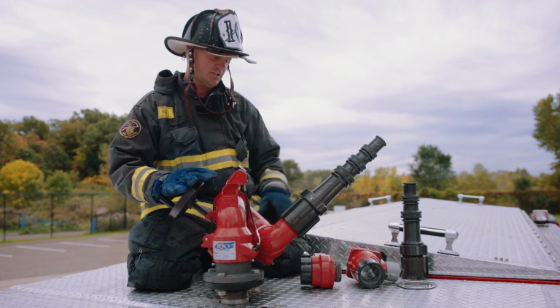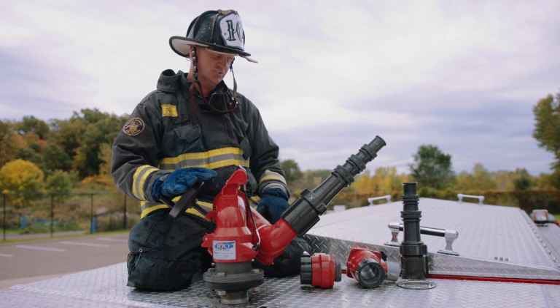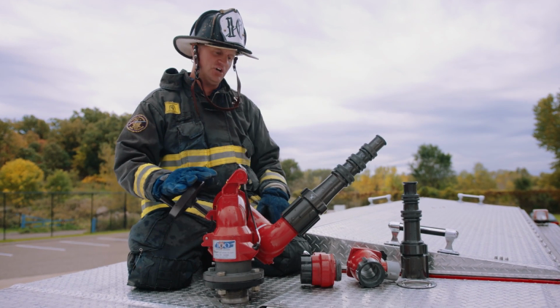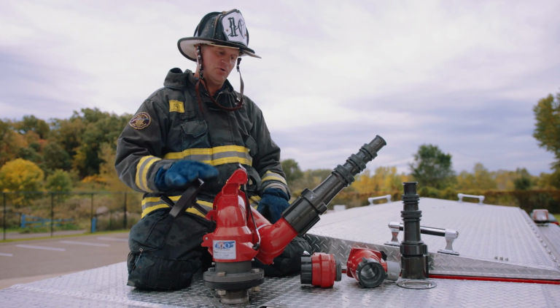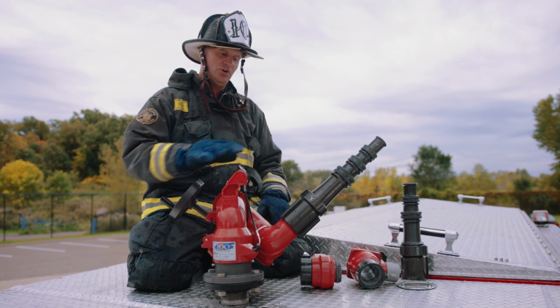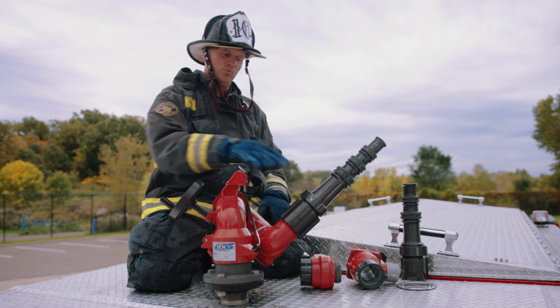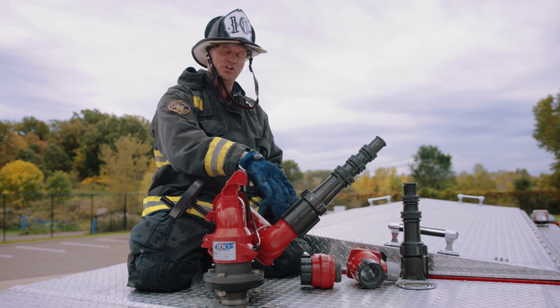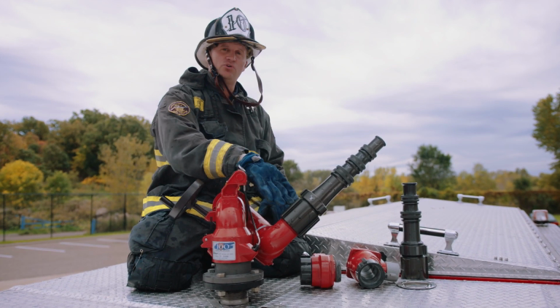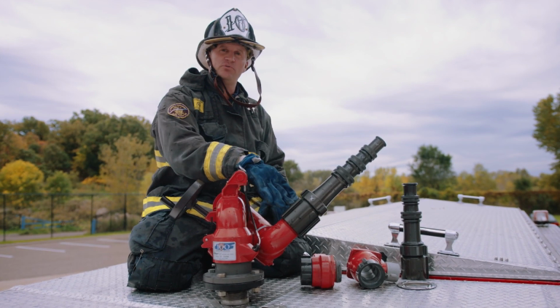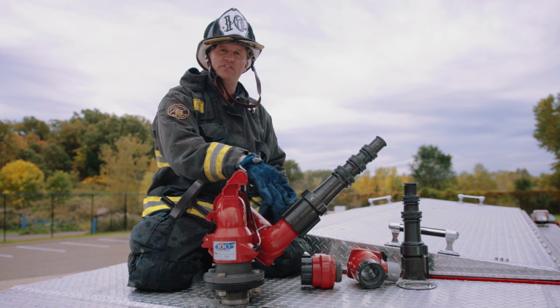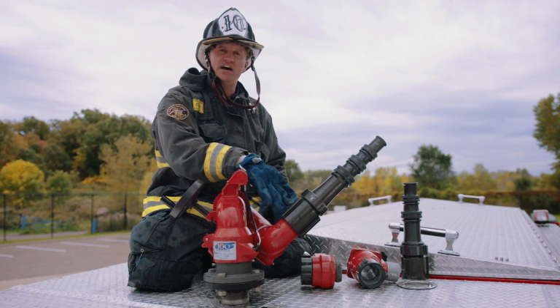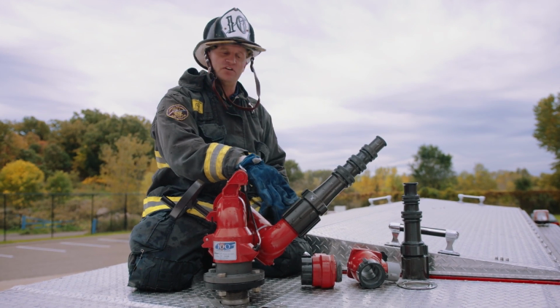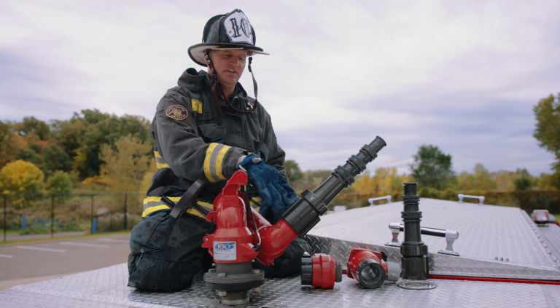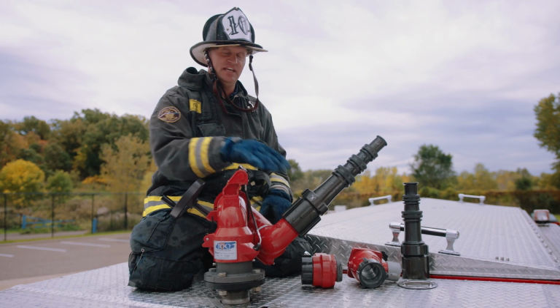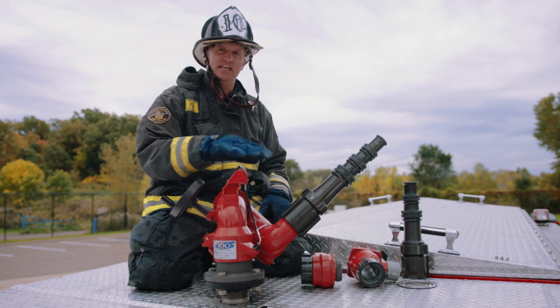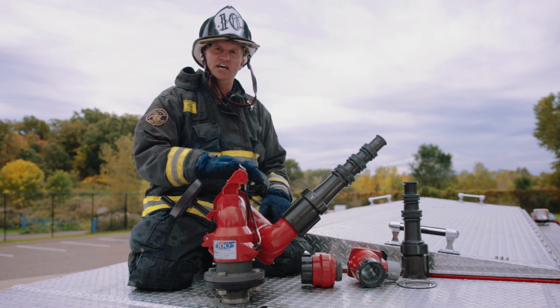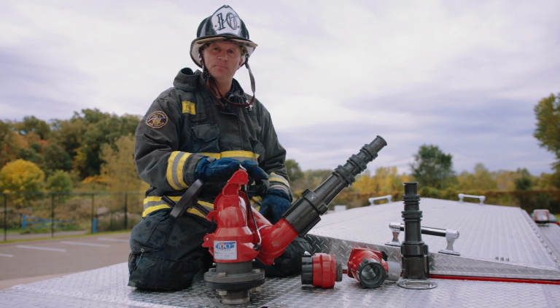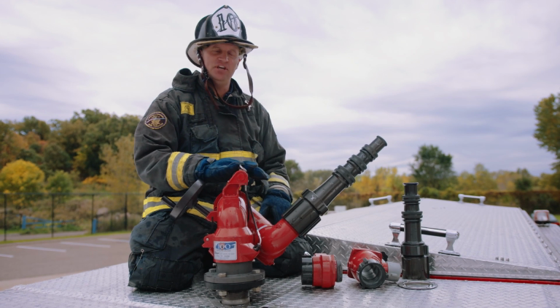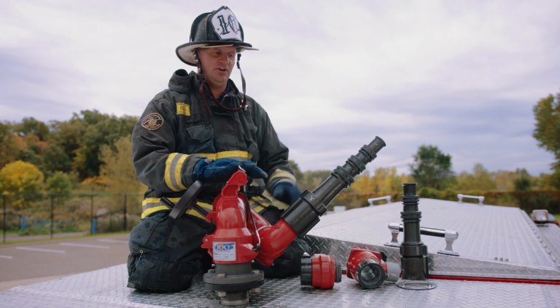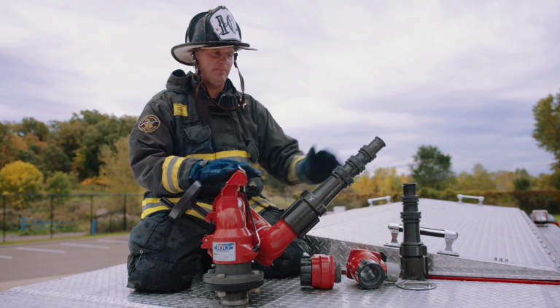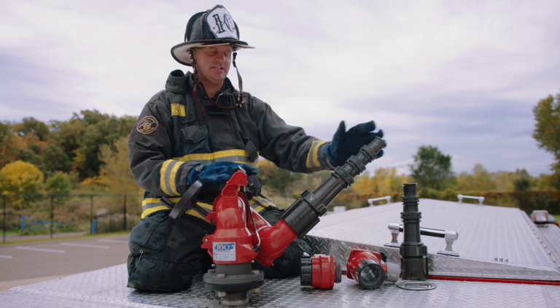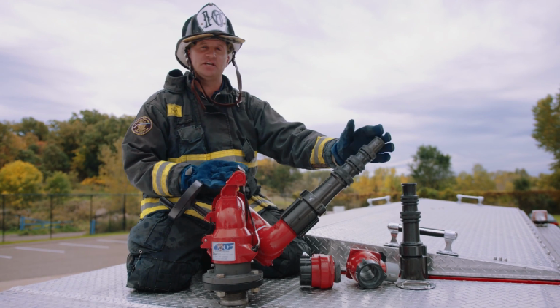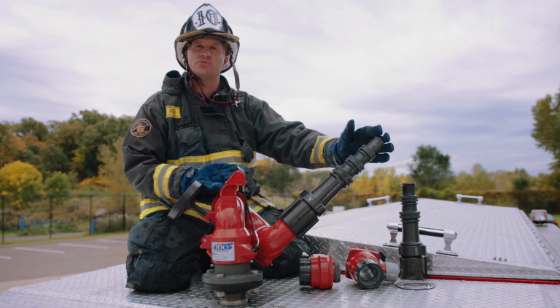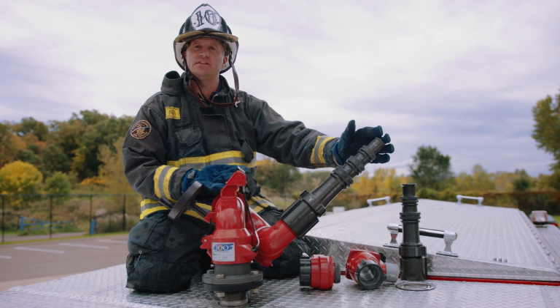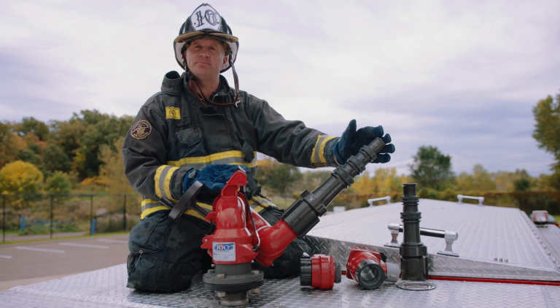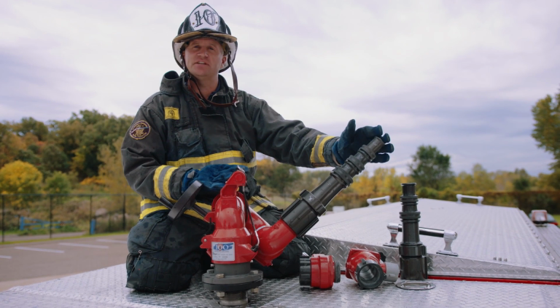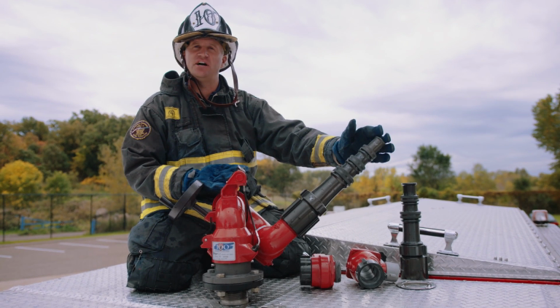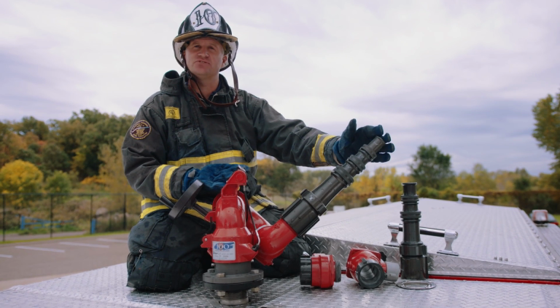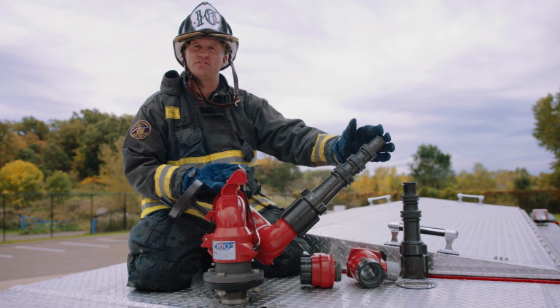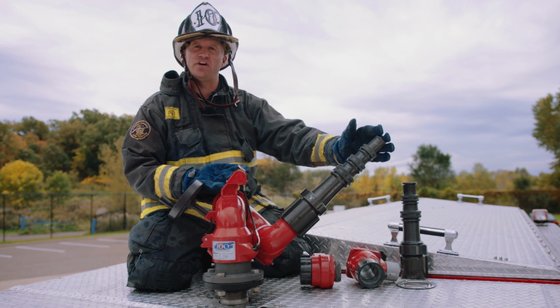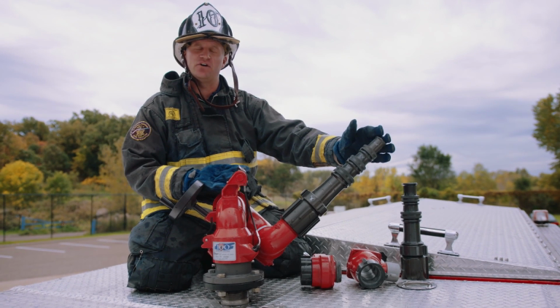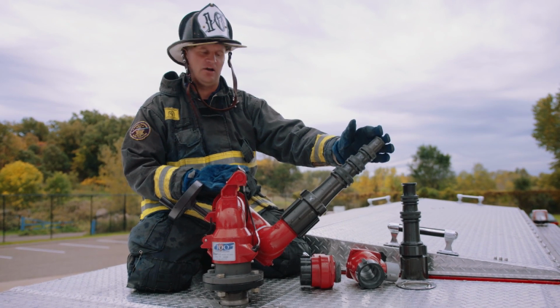We're going to incorporate a valve up here and basically create the biggest nozzle on the fire ground.